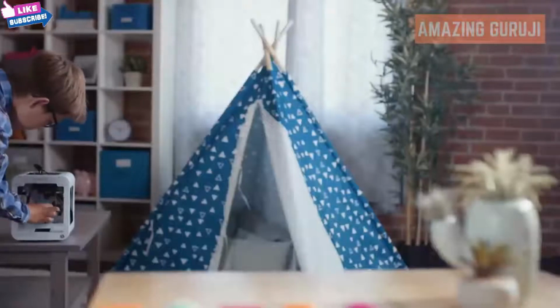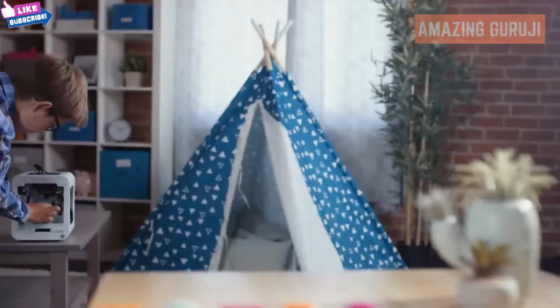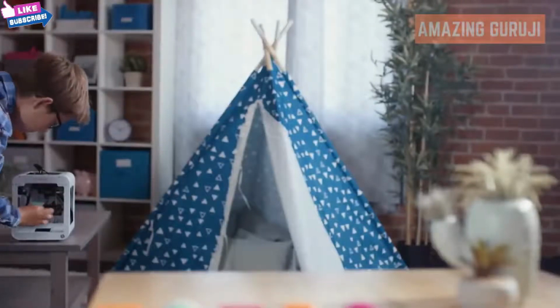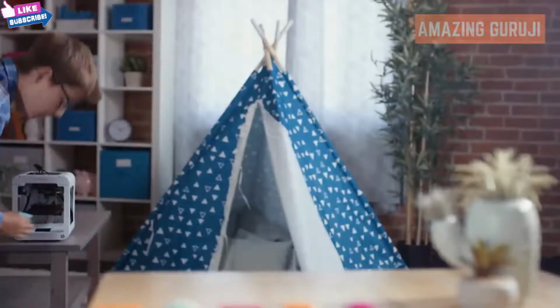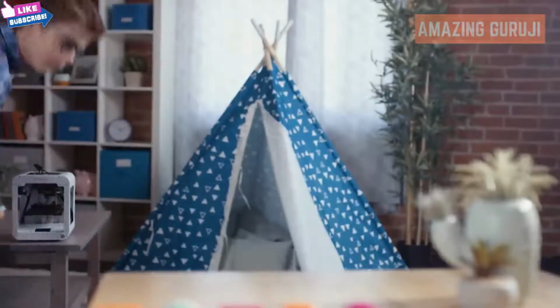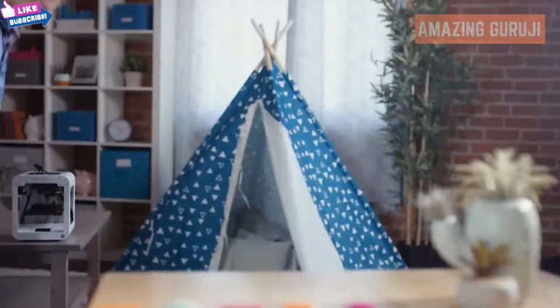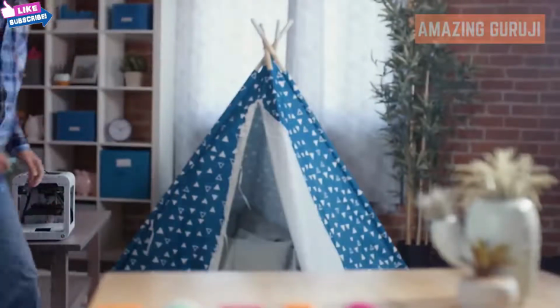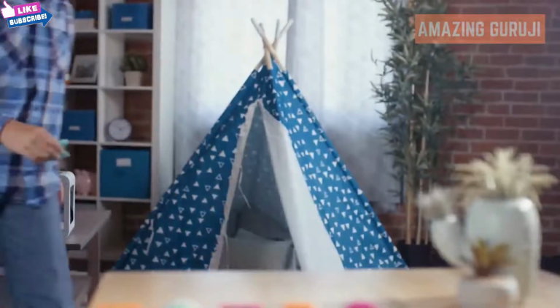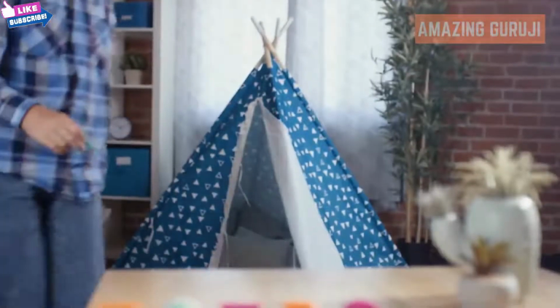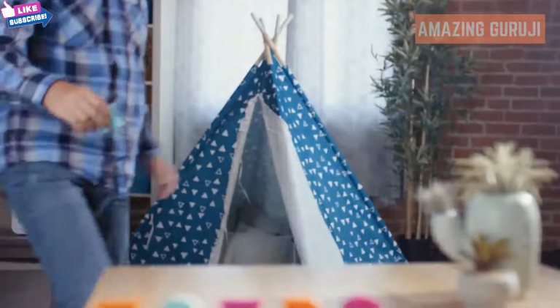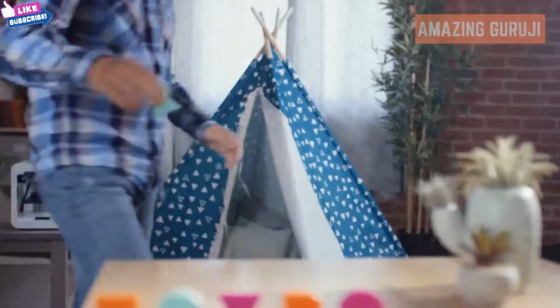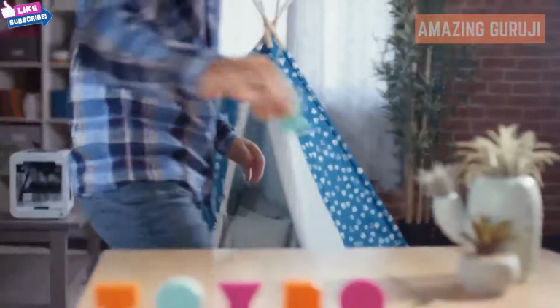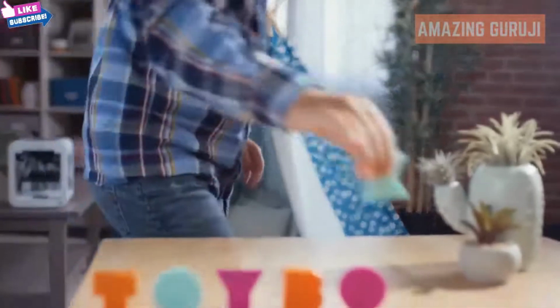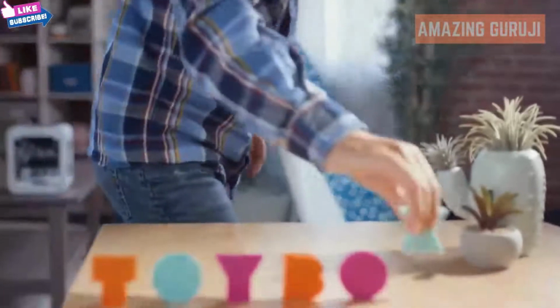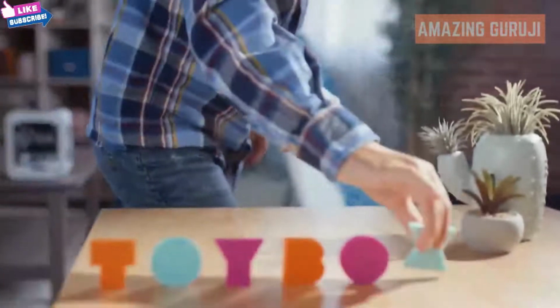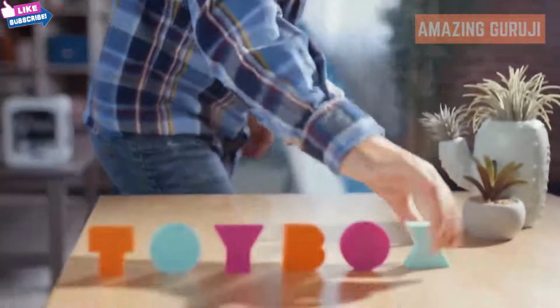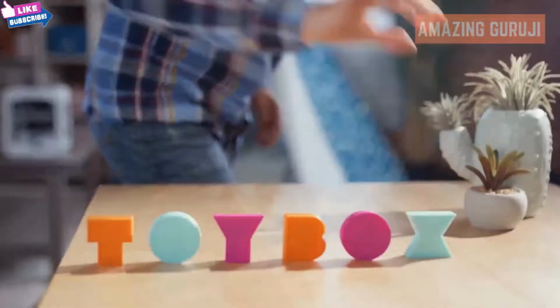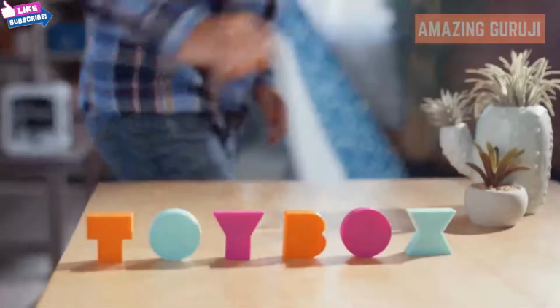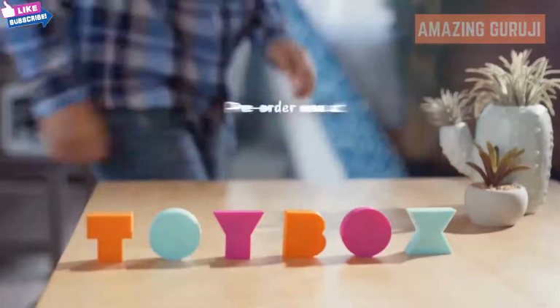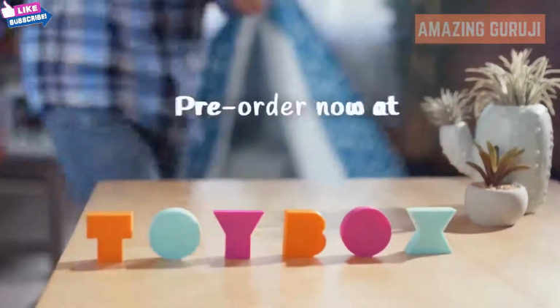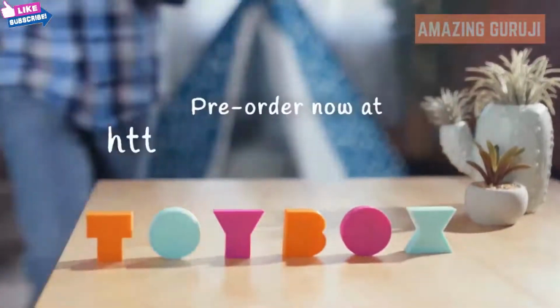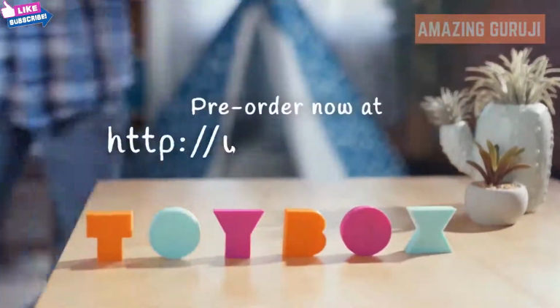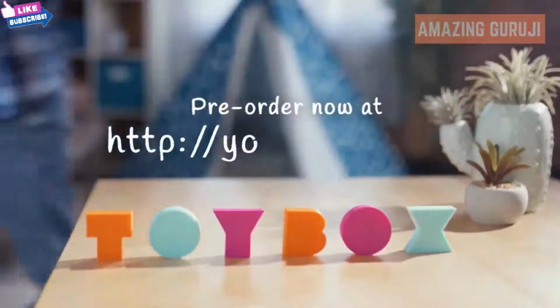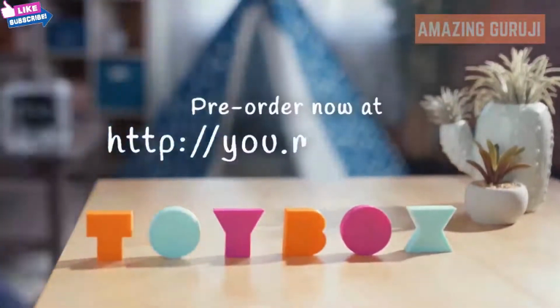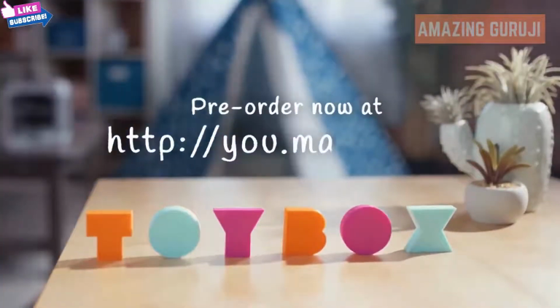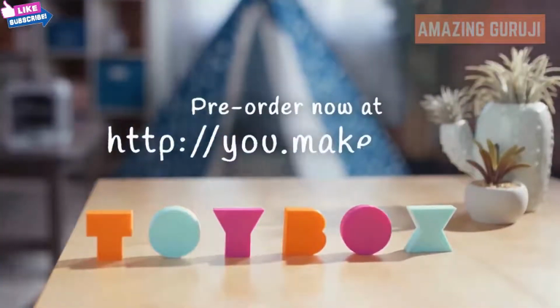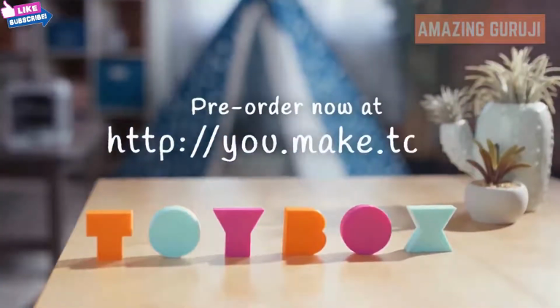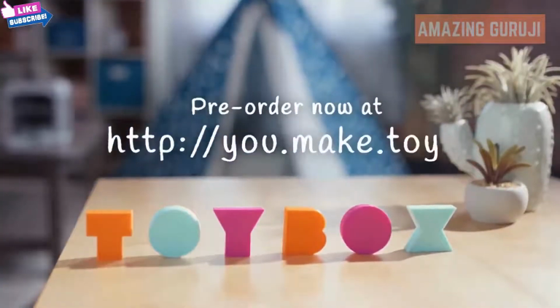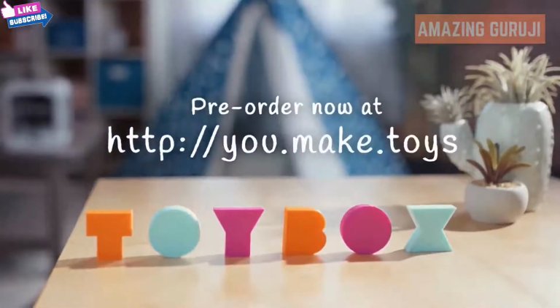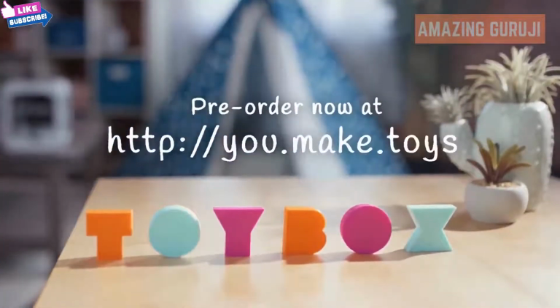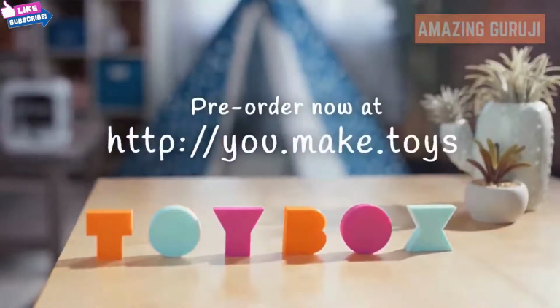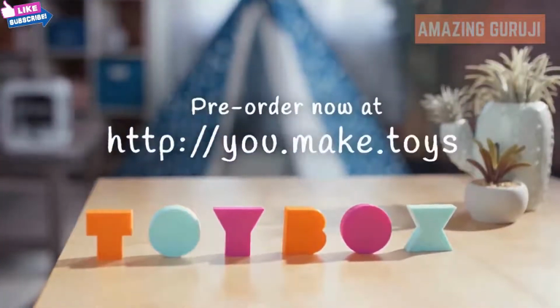Kid-friendly, easy-to-use, limitless possibilities. Toy Box.